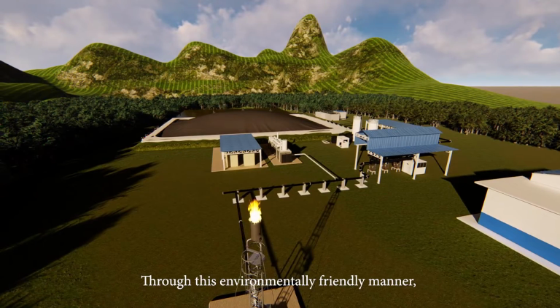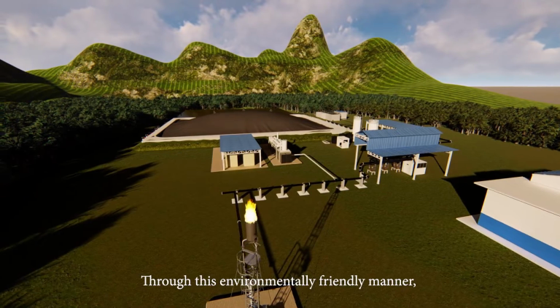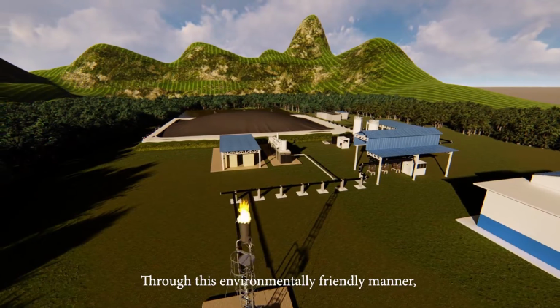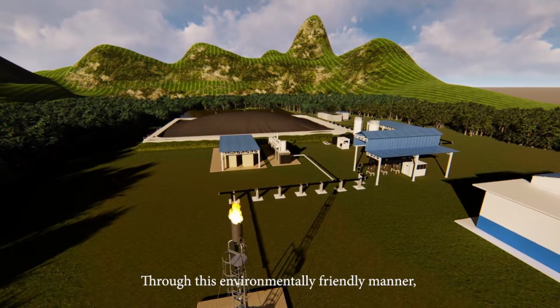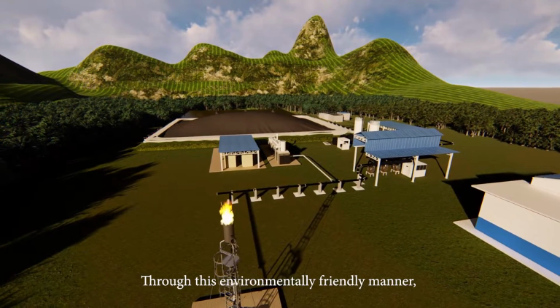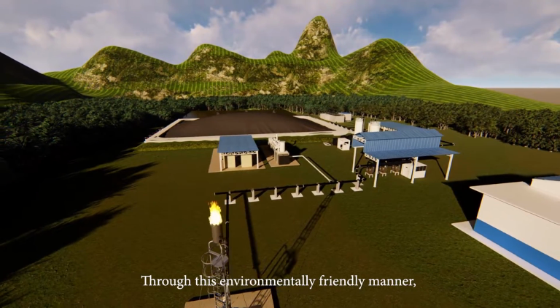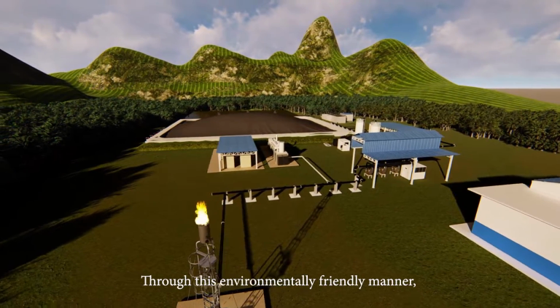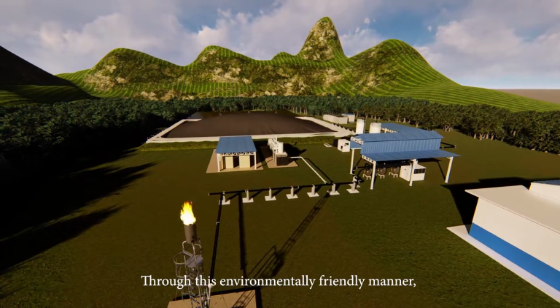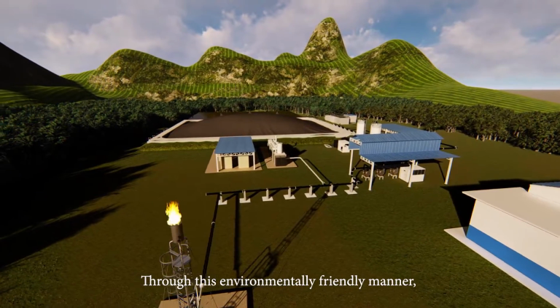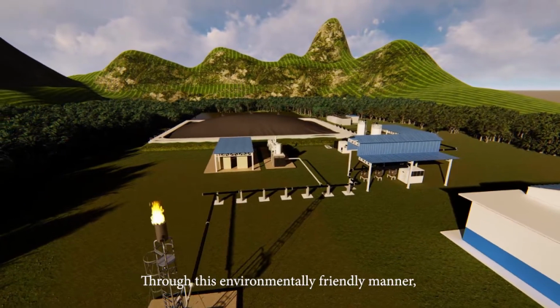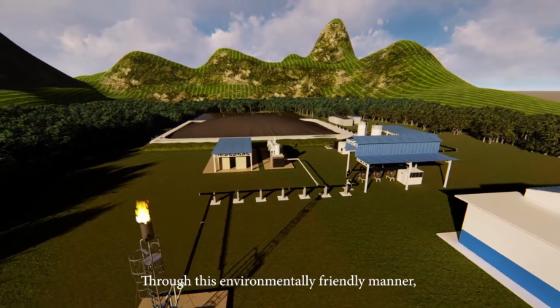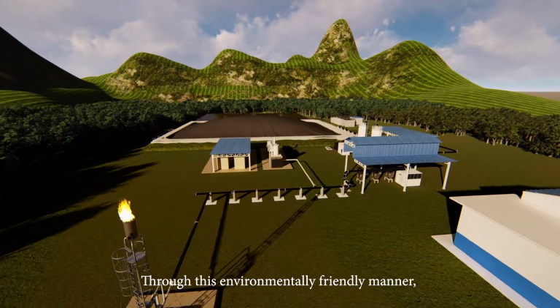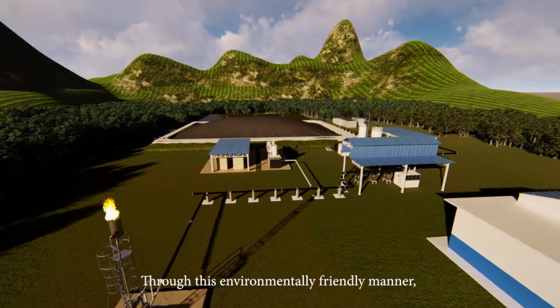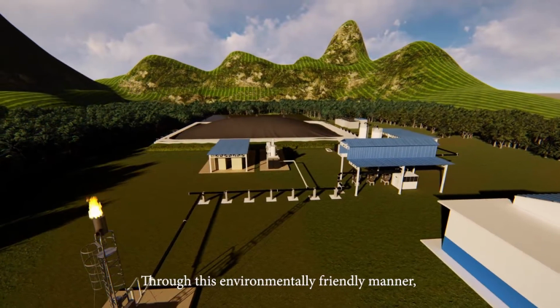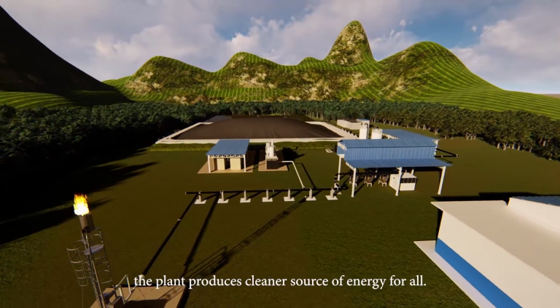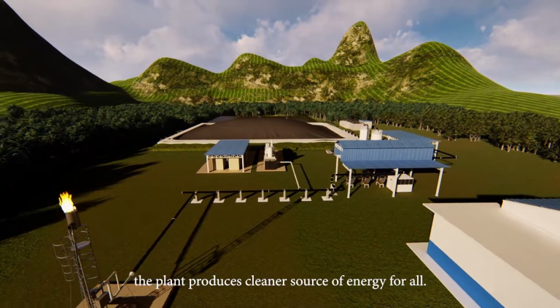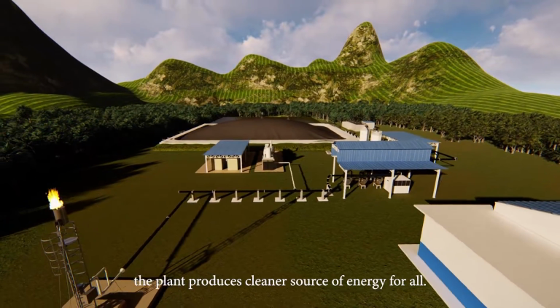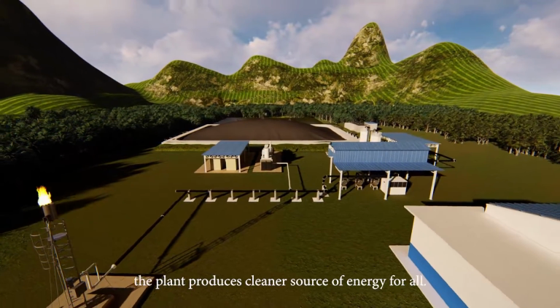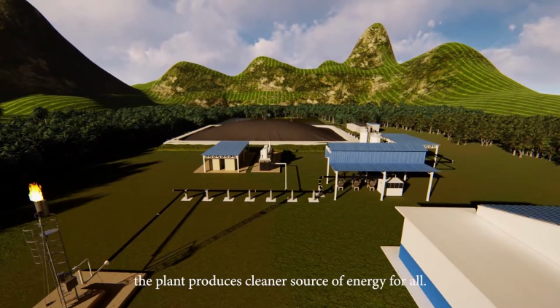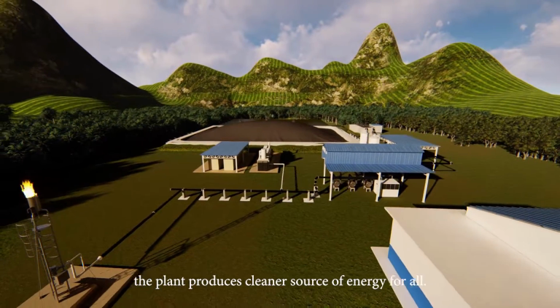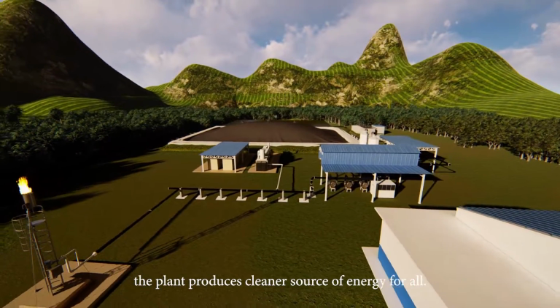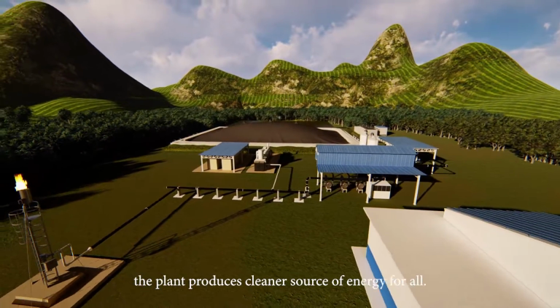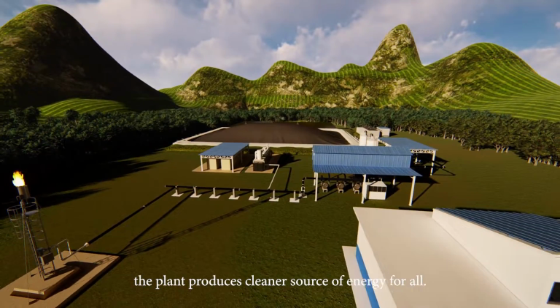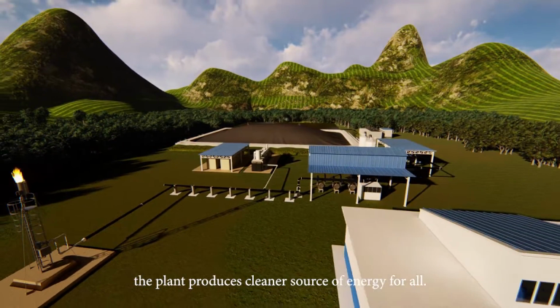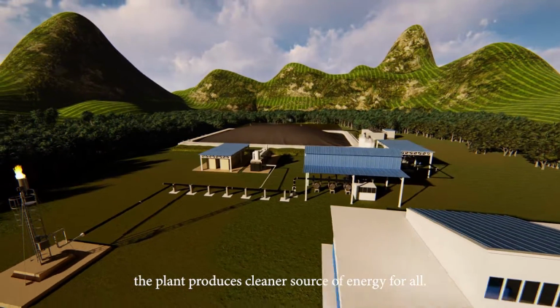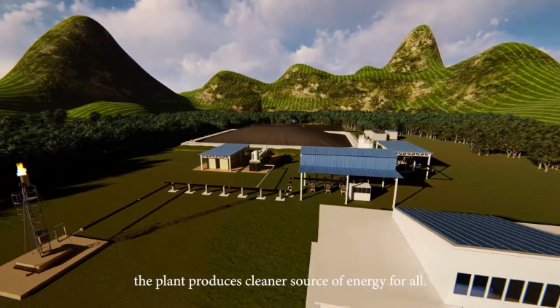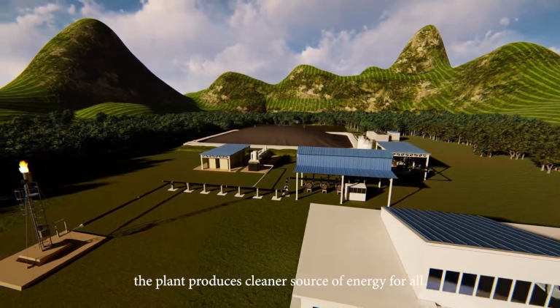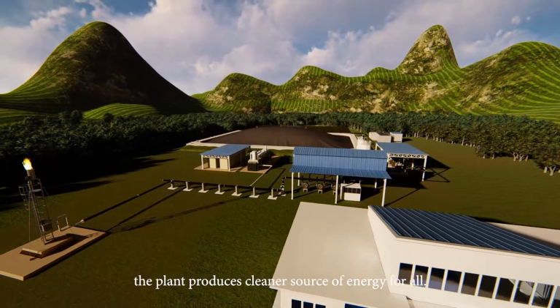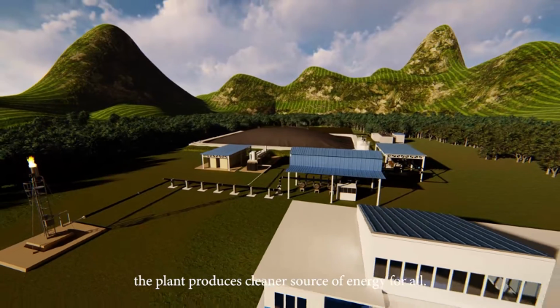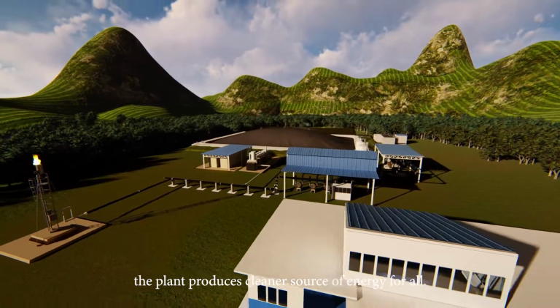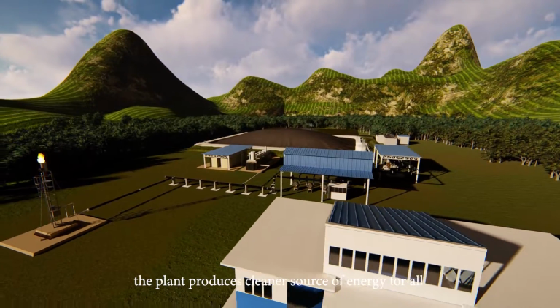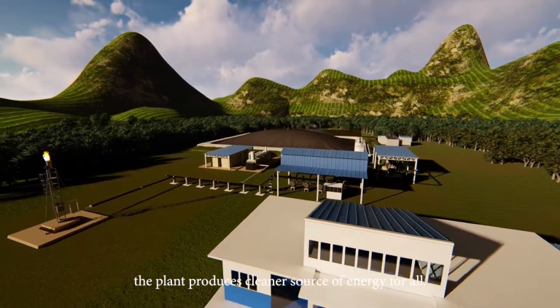Through this environmentally friendly process, the plant produces a cleaner source of energy for all.